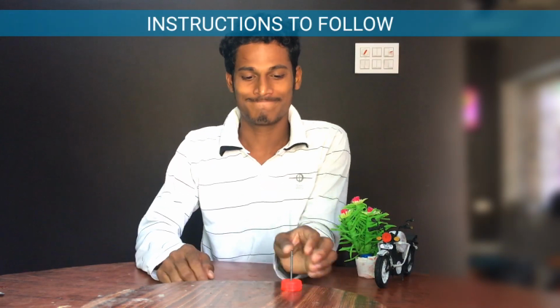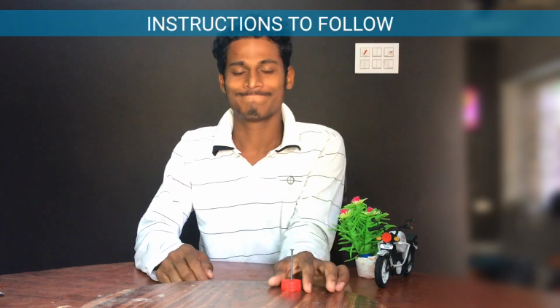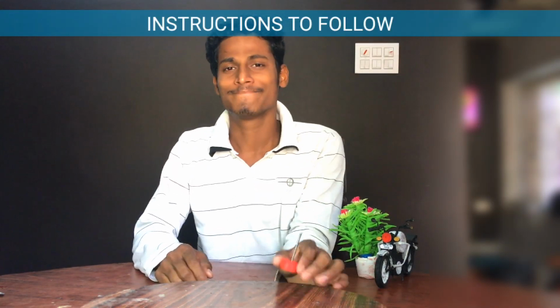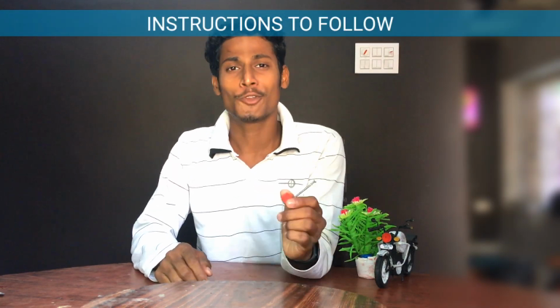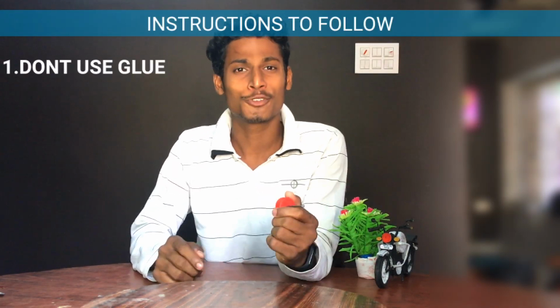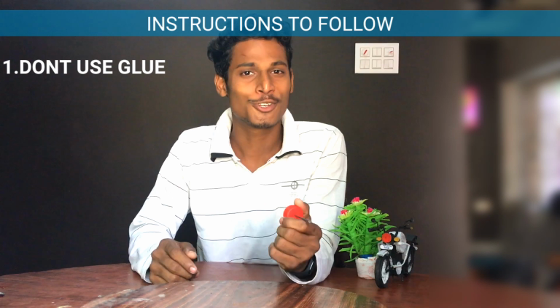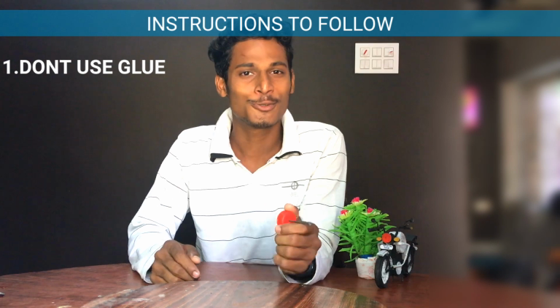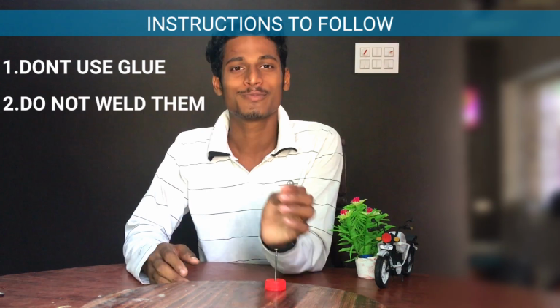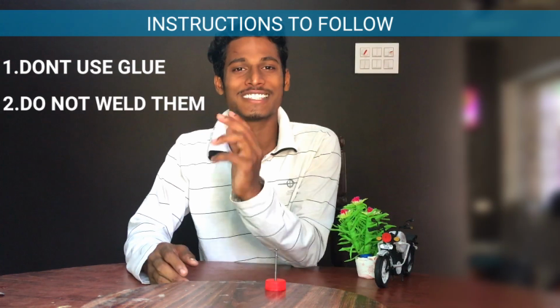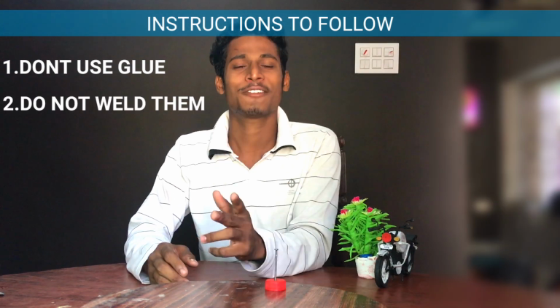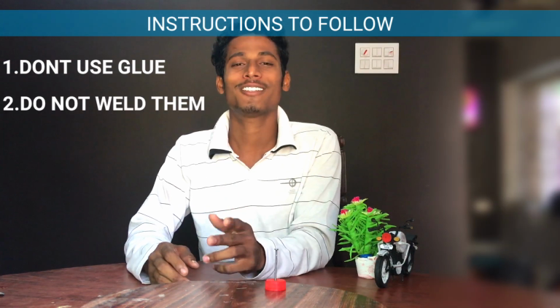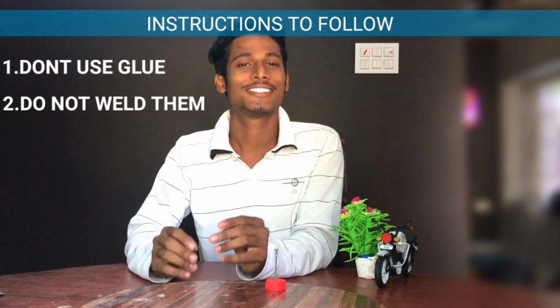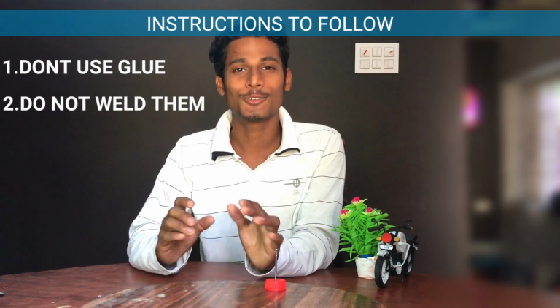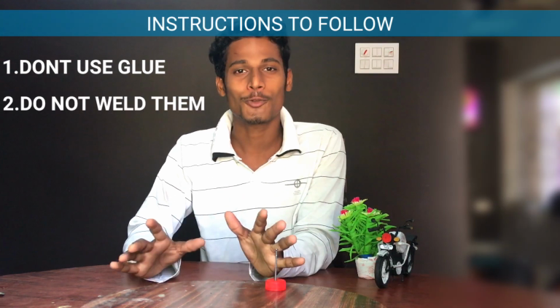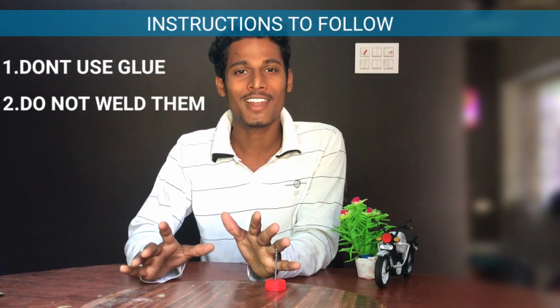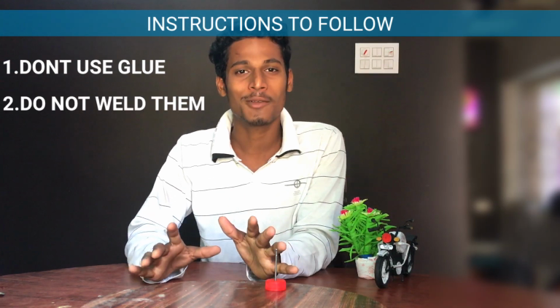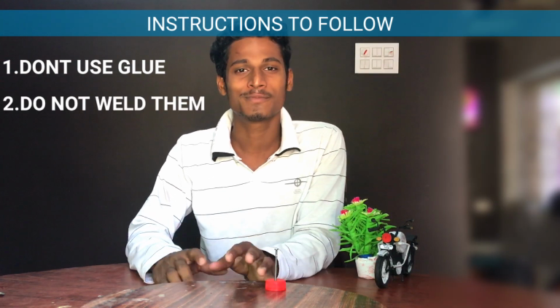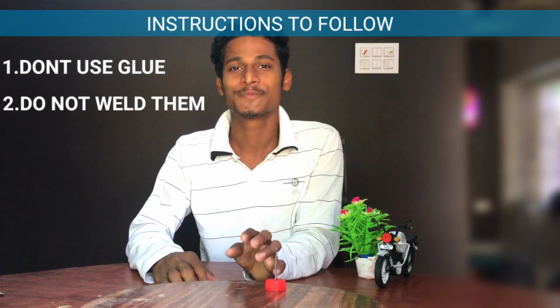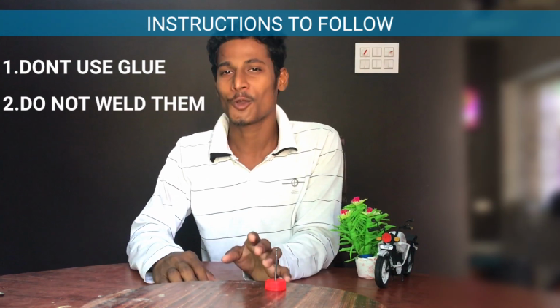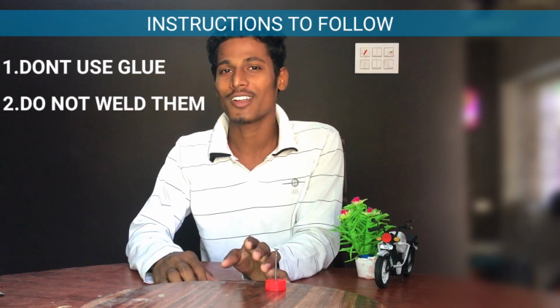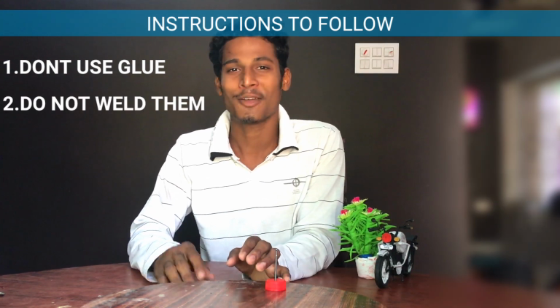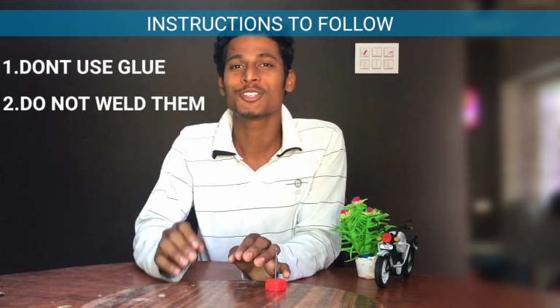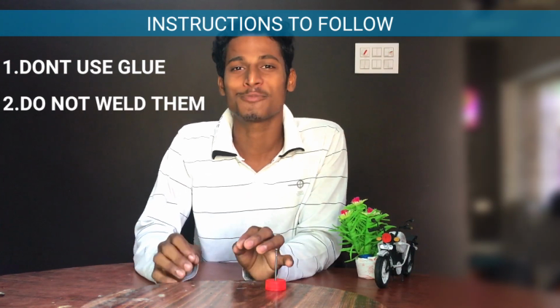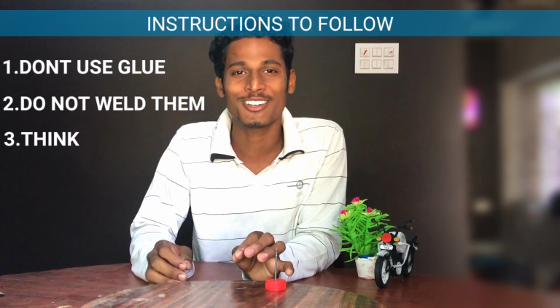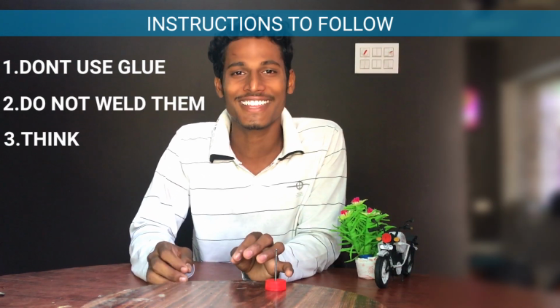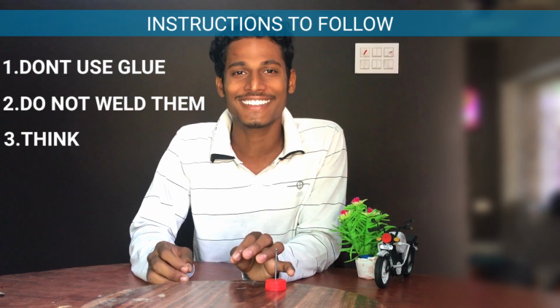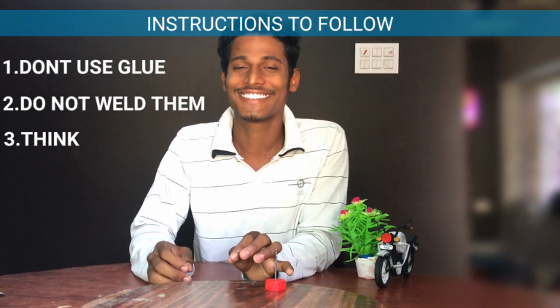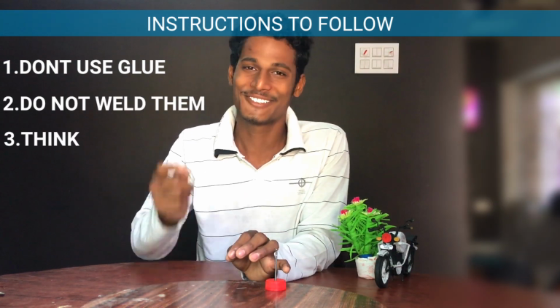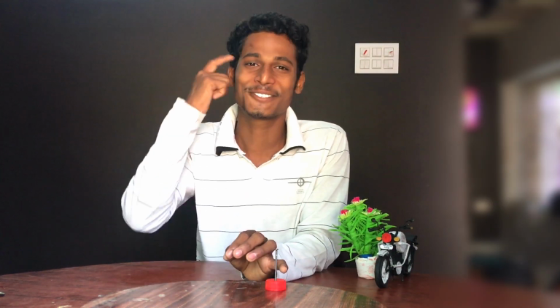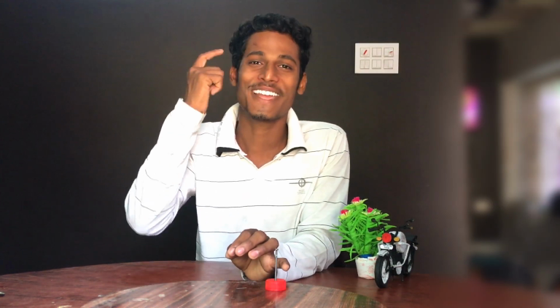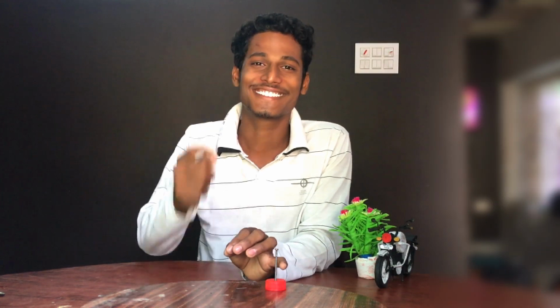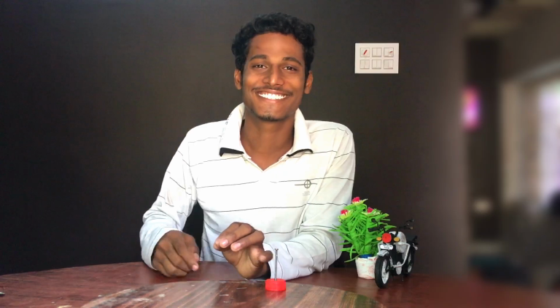These are the instructions you need to follow: don't use glue, do not weld them, and the most important thing — use your brains.